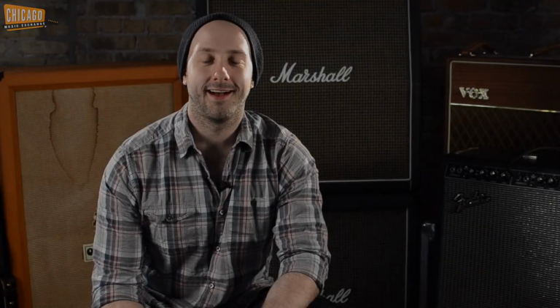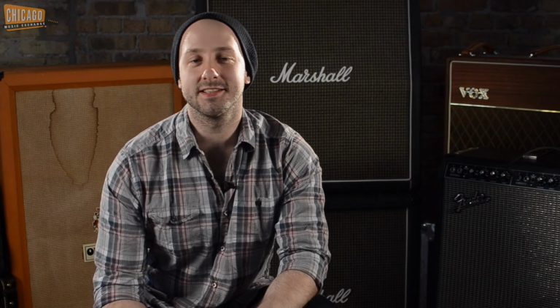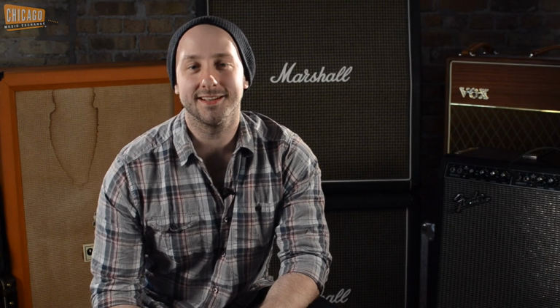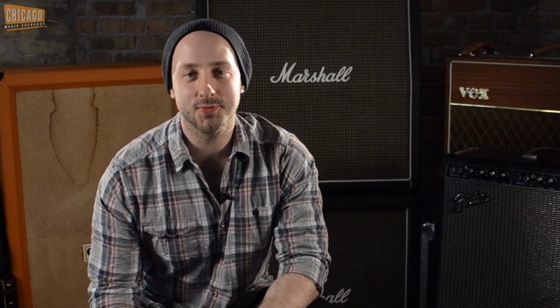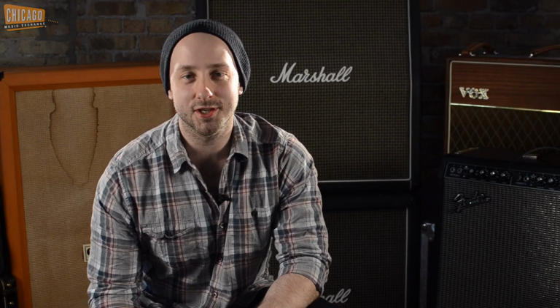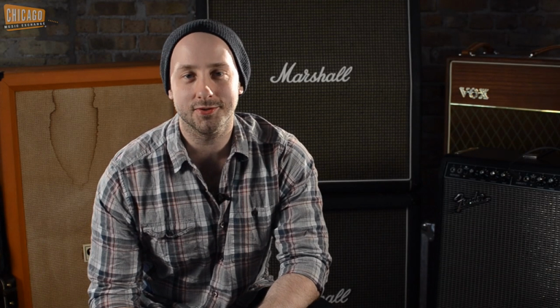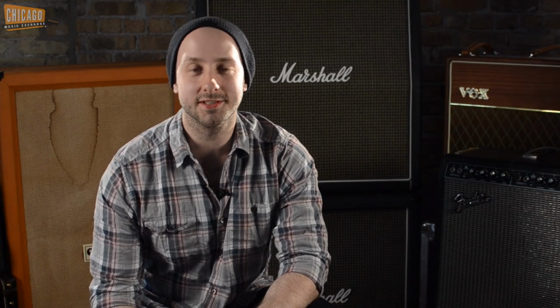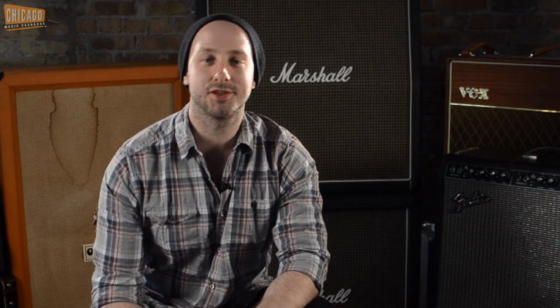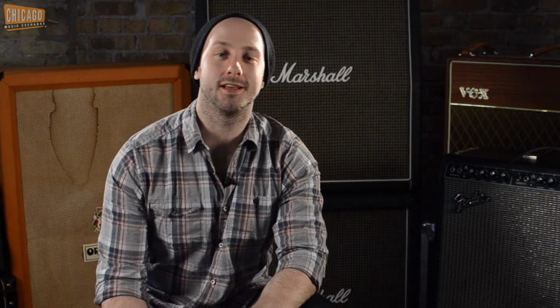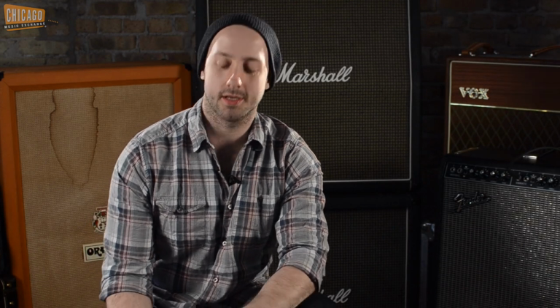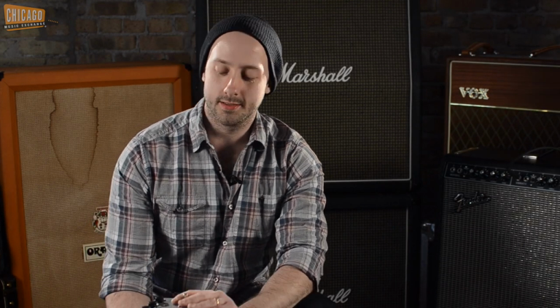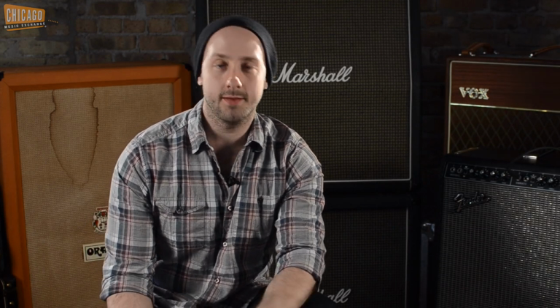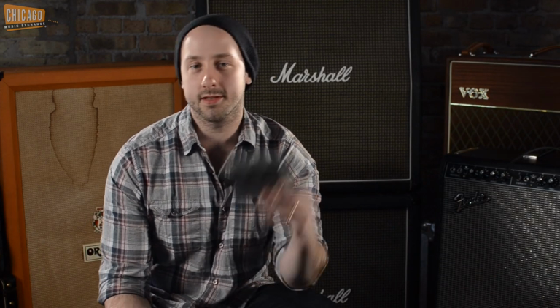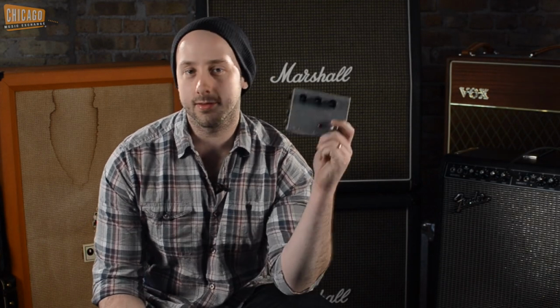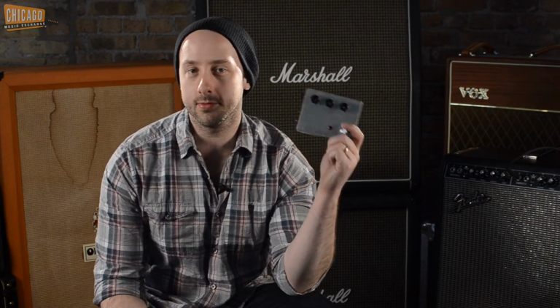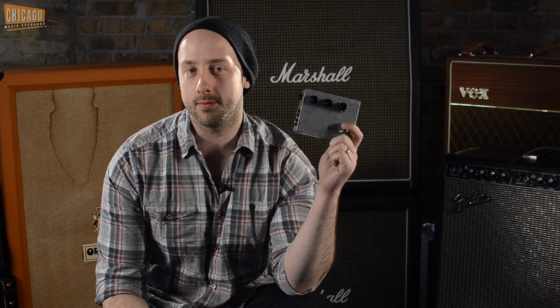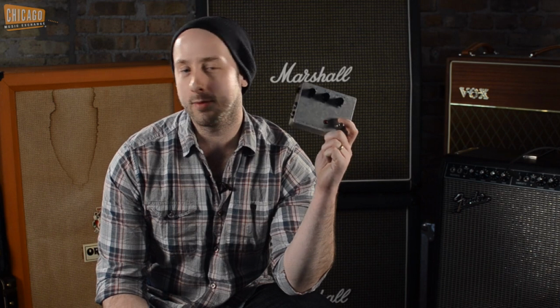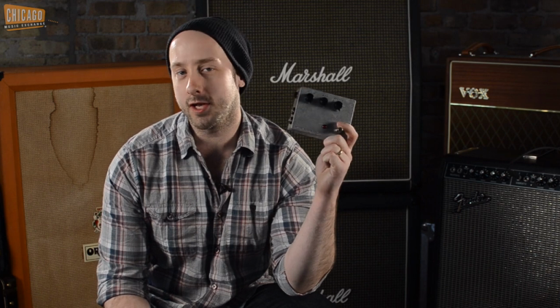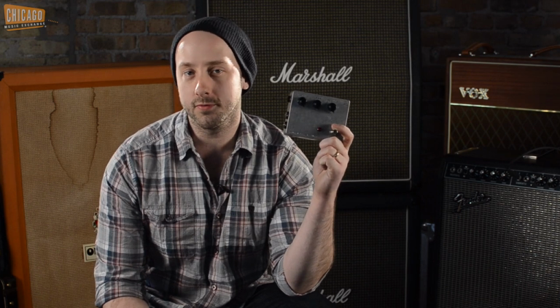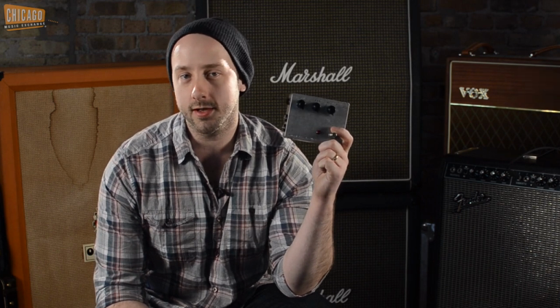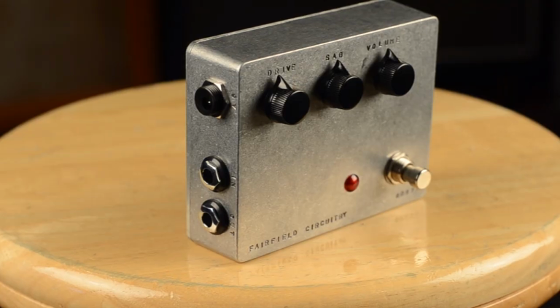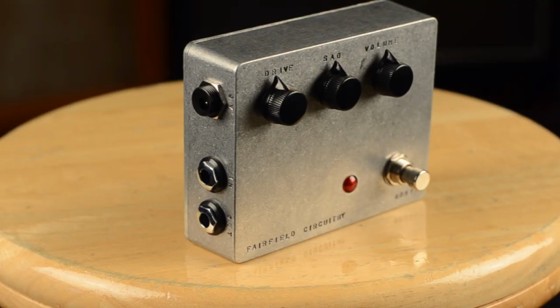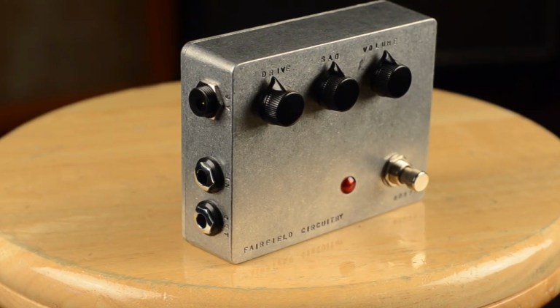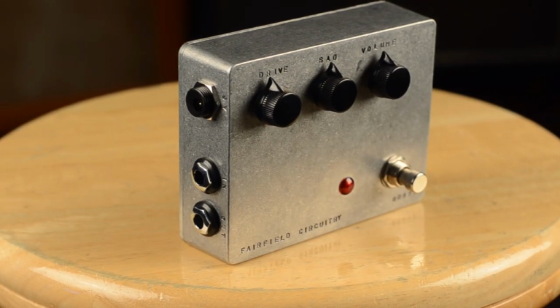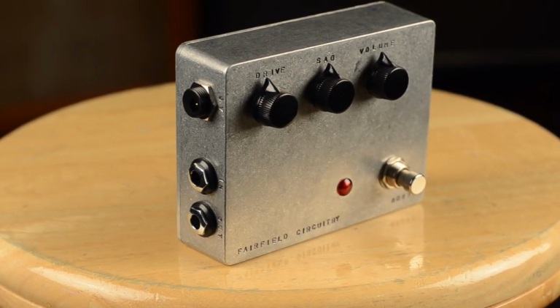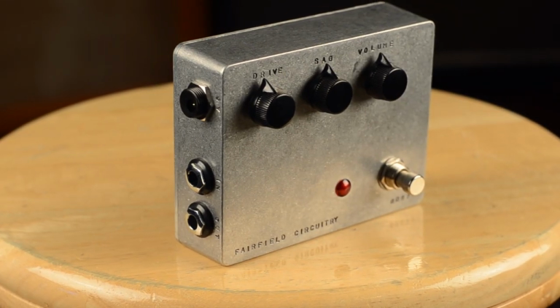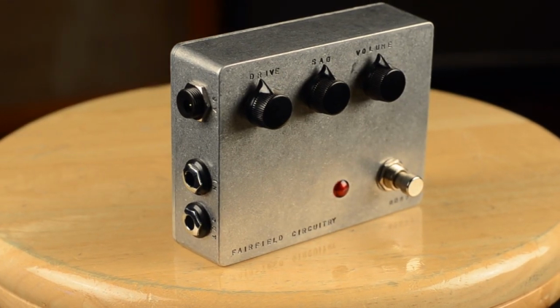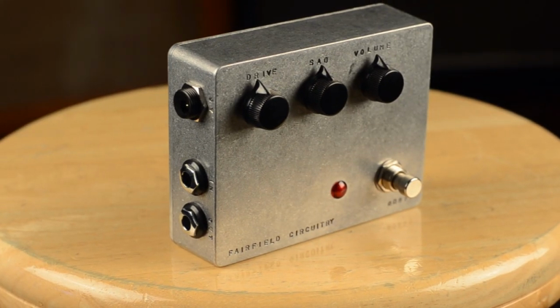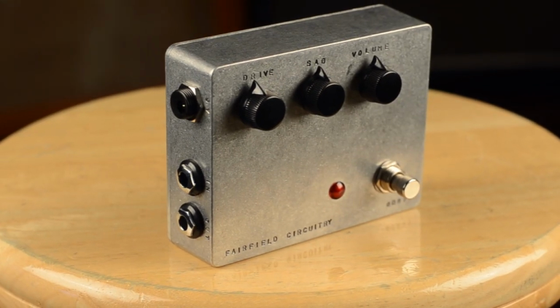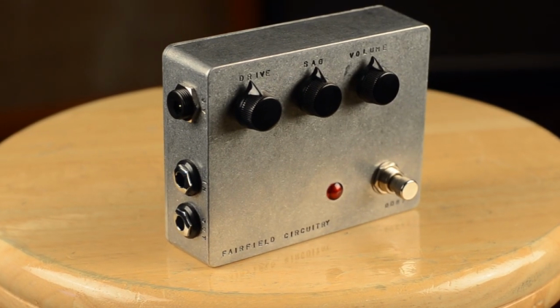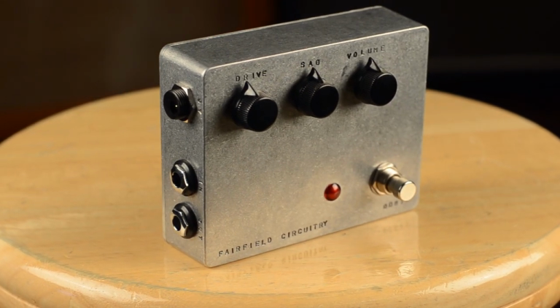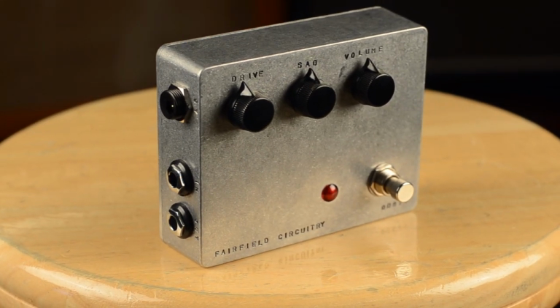Hi, this is Alex from the Chicago Music Exchange. Today I'm going to talk you through the Barbershop Overdrive from Fairfield Circuitry, which is a wonderful Canadian company.